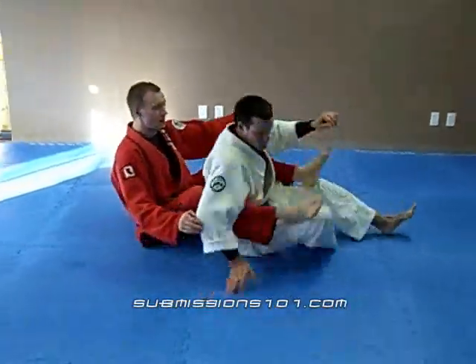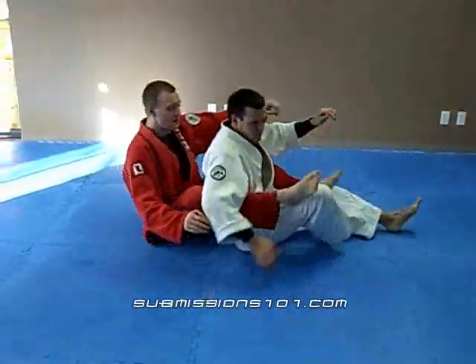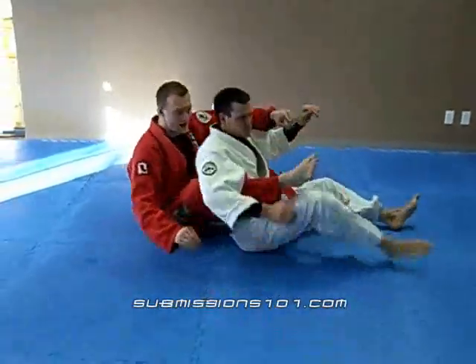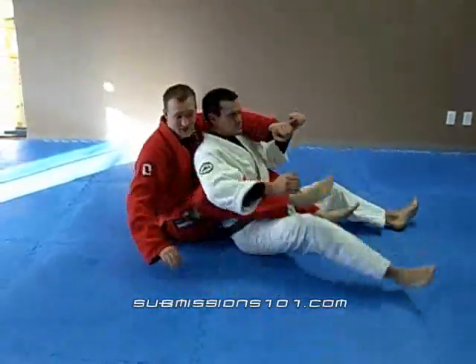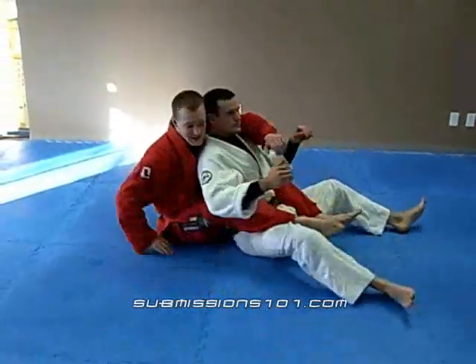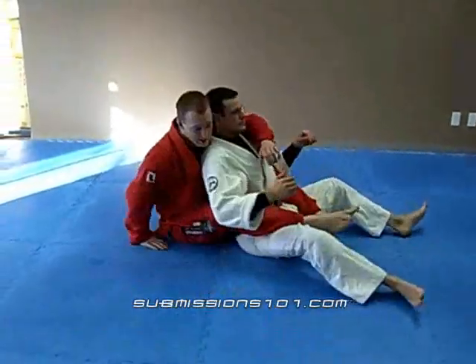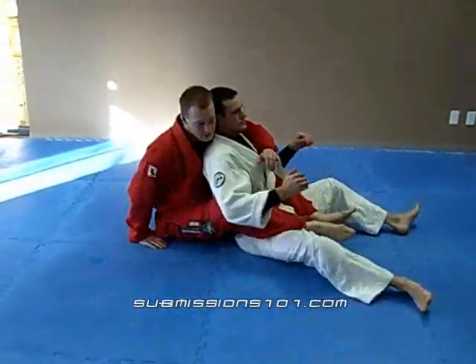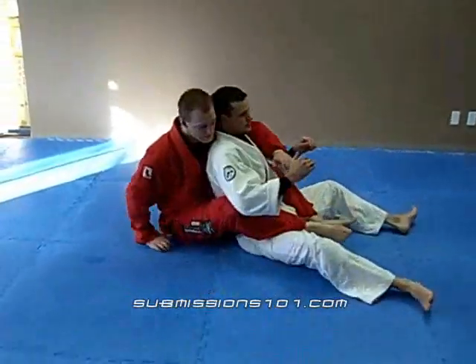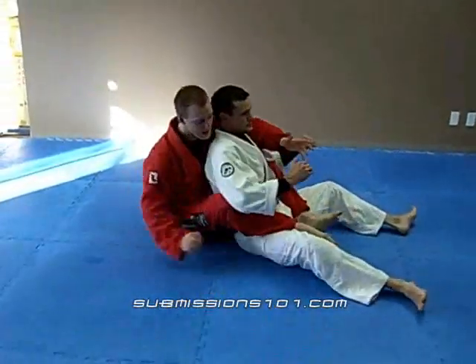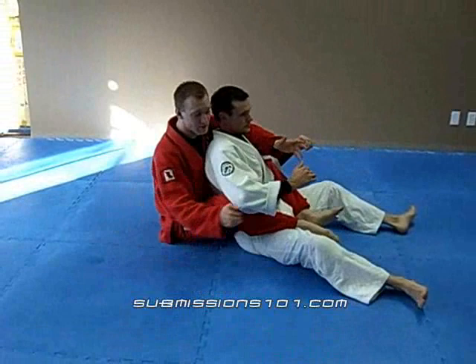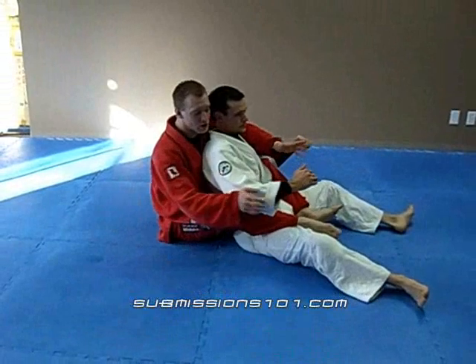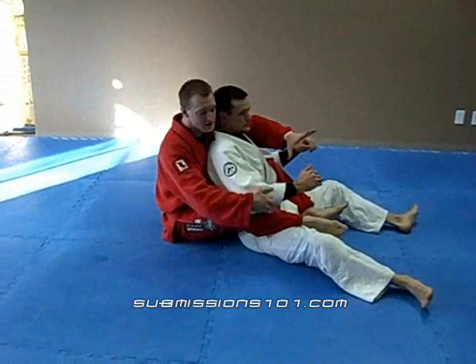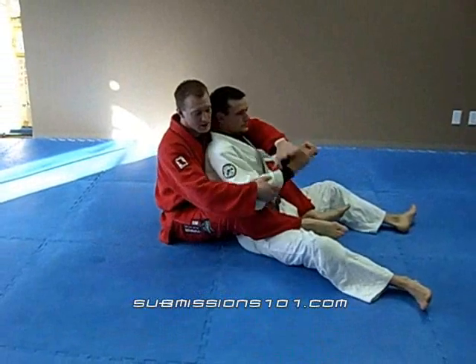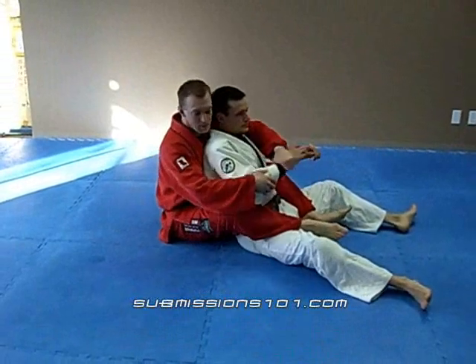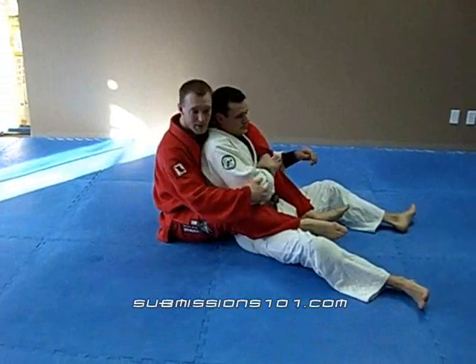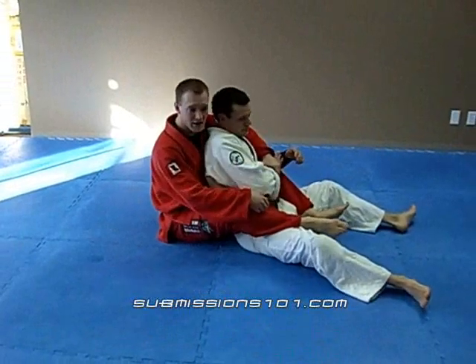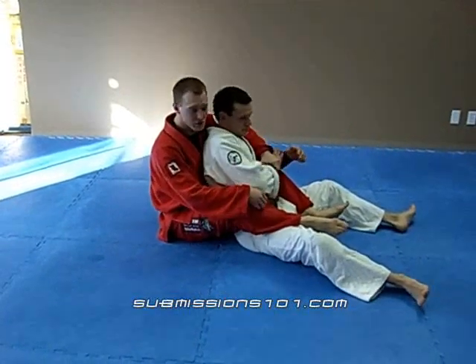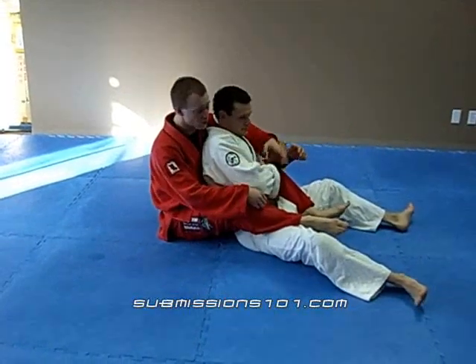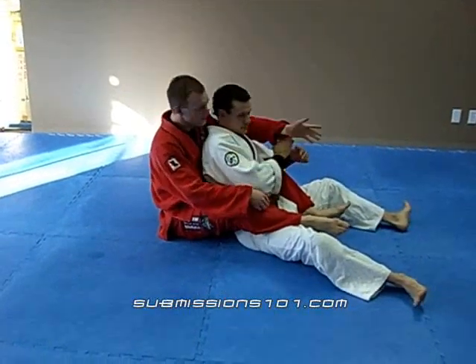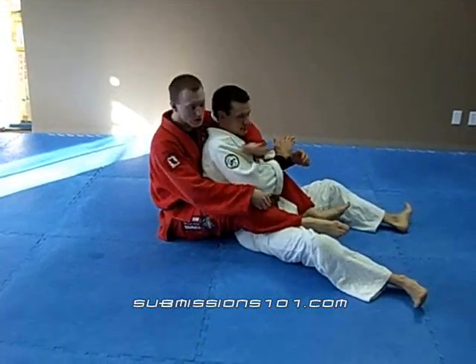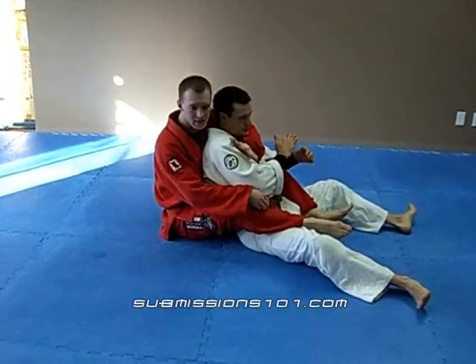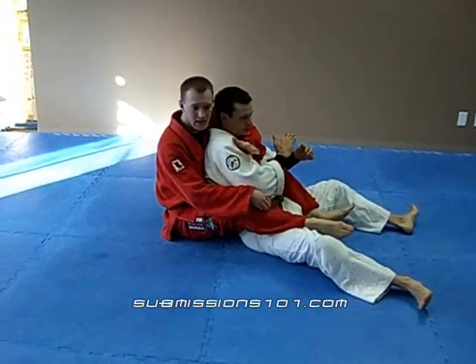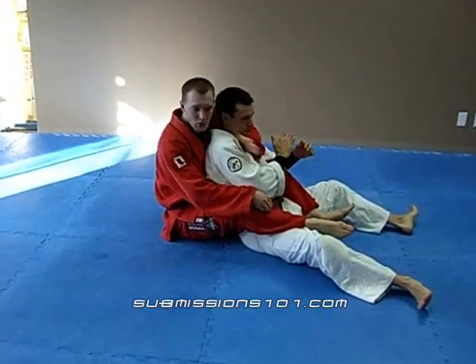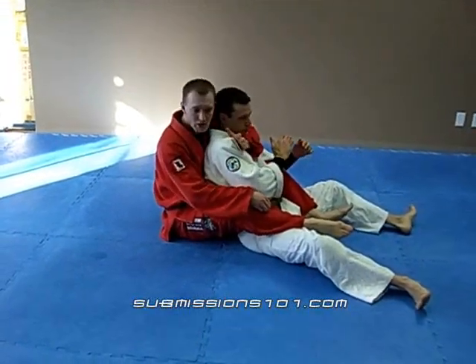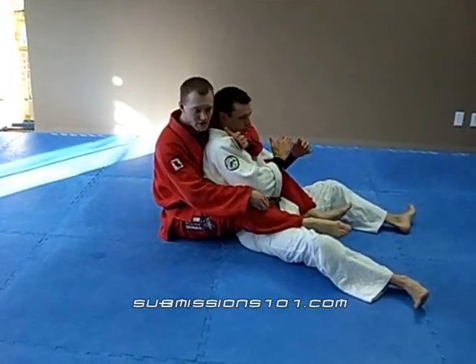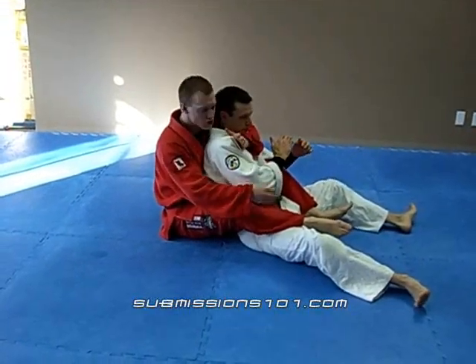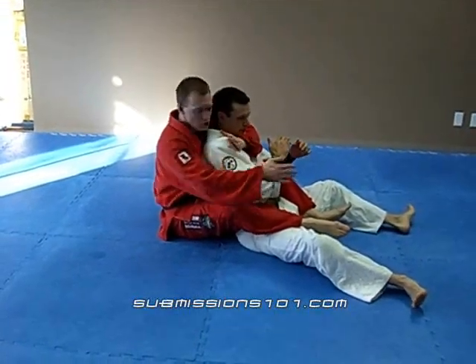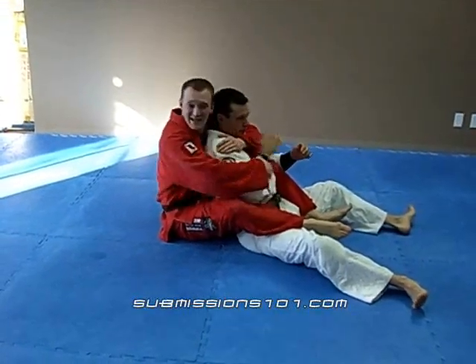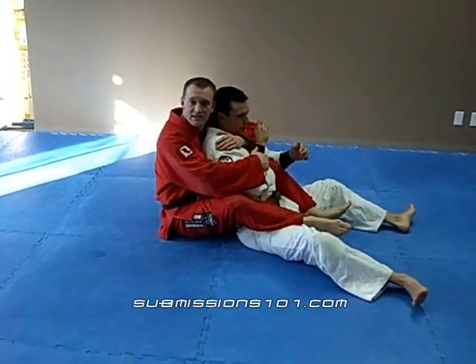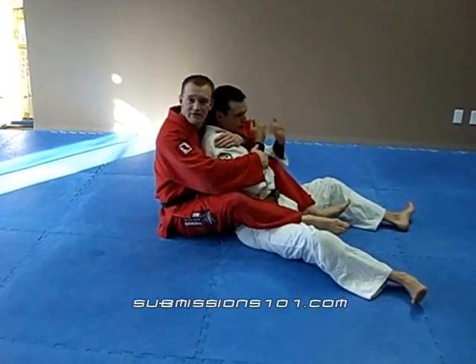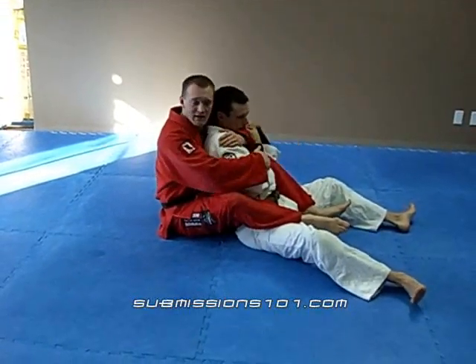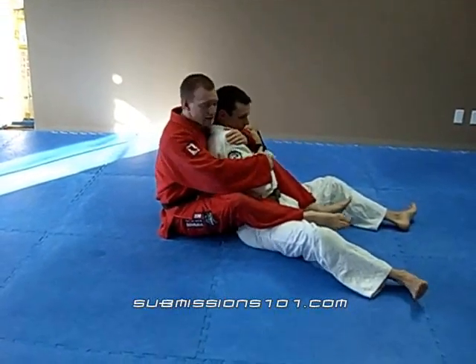I have Dan, I have my hooks in, back control. Looks like I'm going for a choke, he's defending.